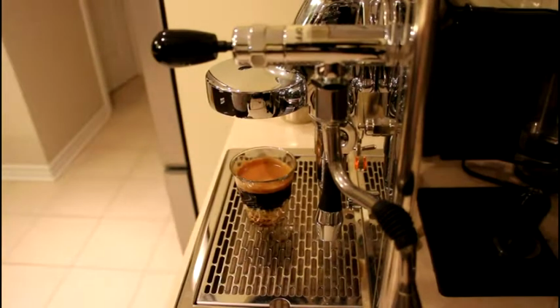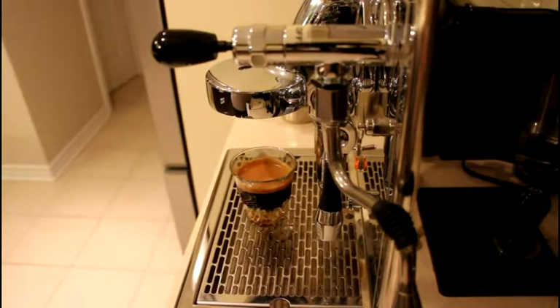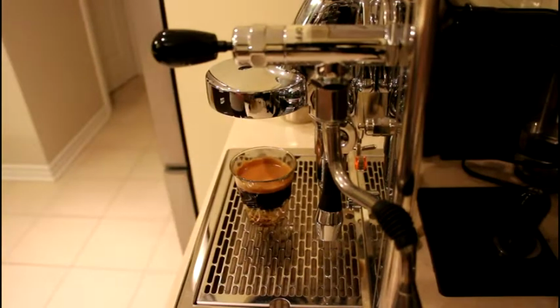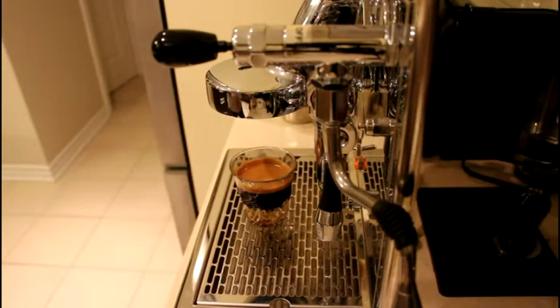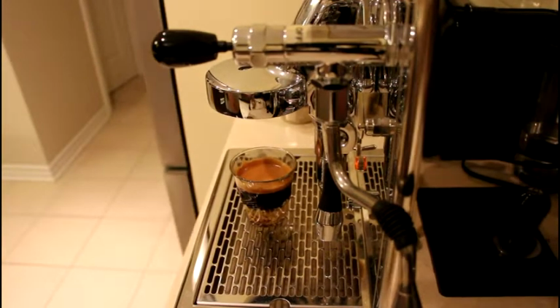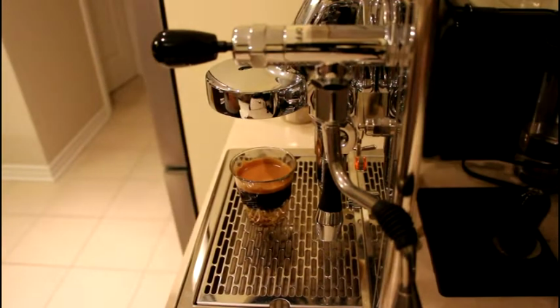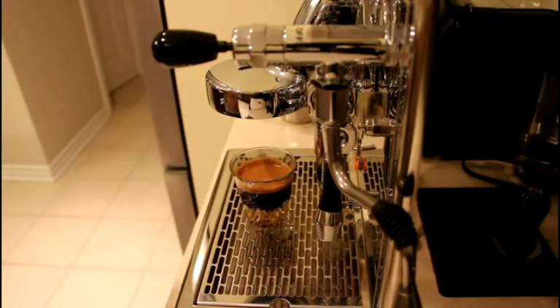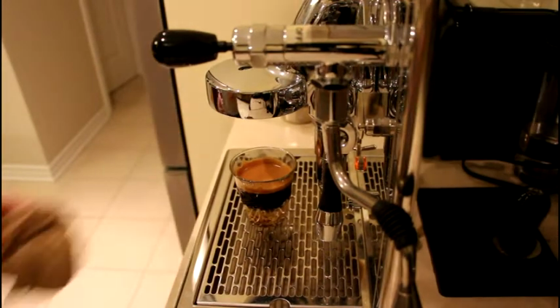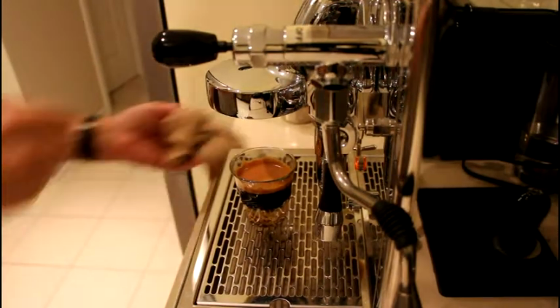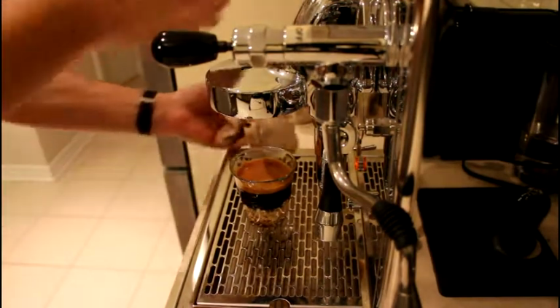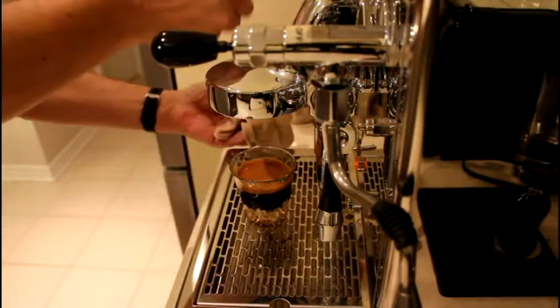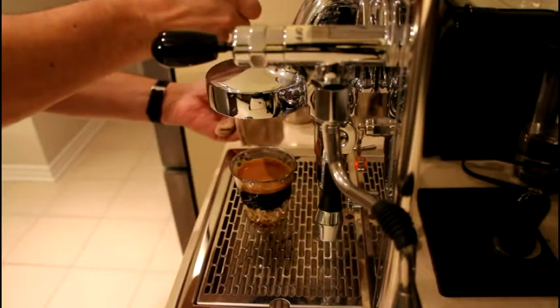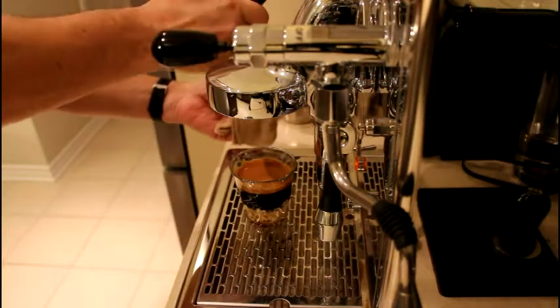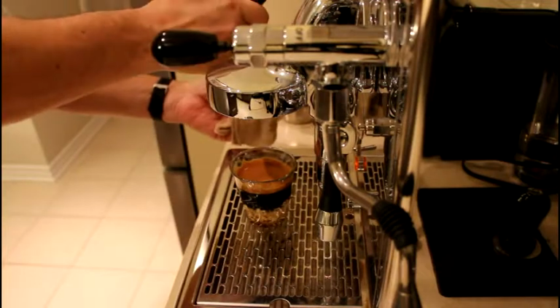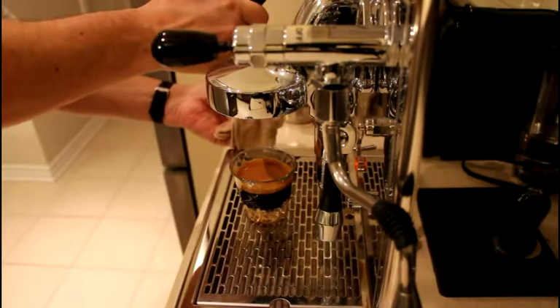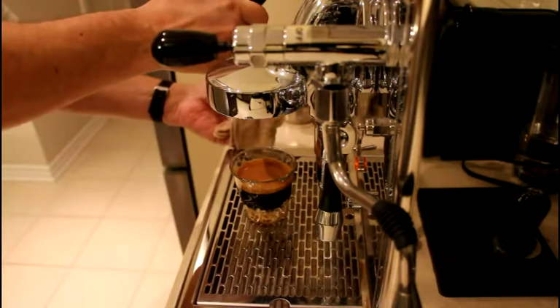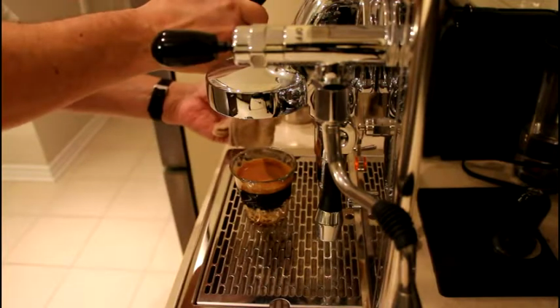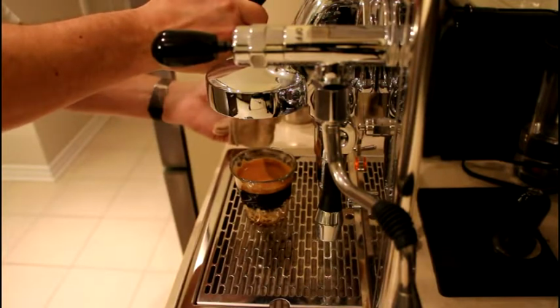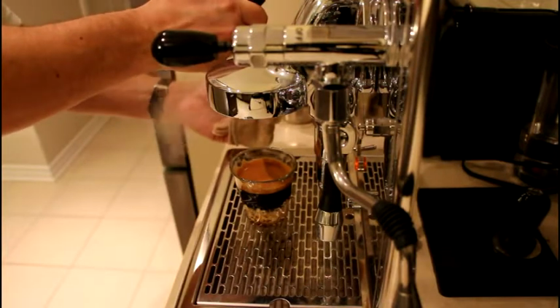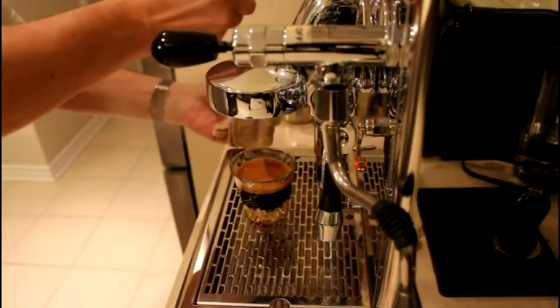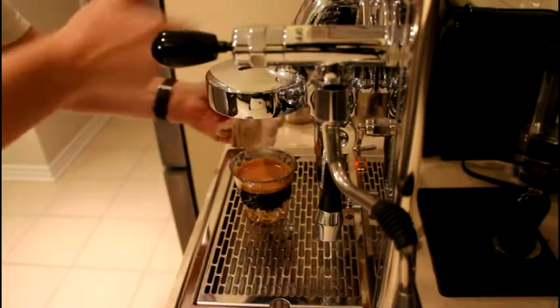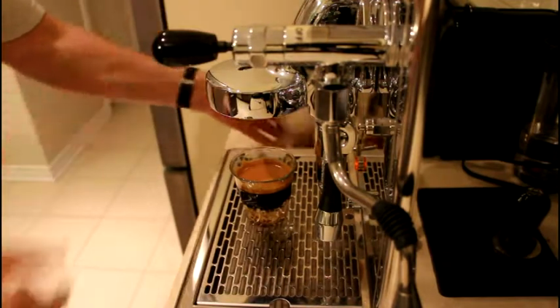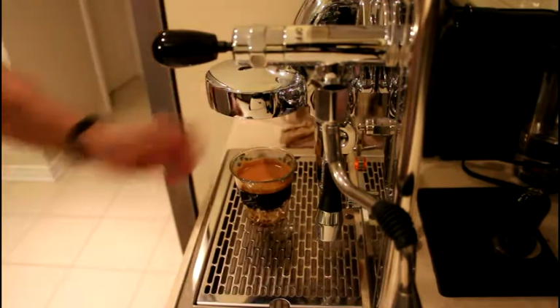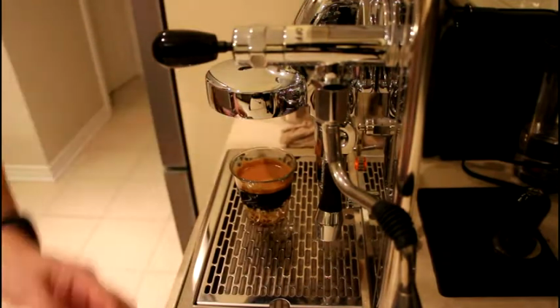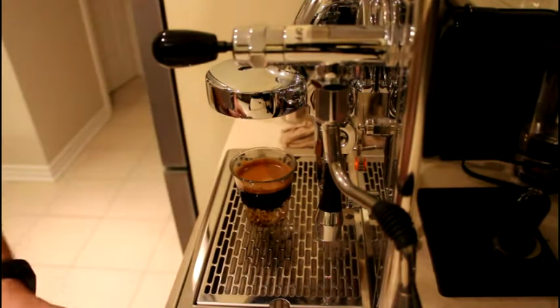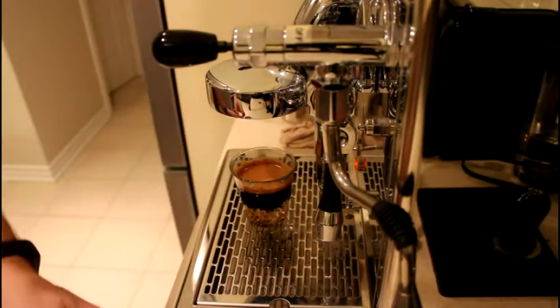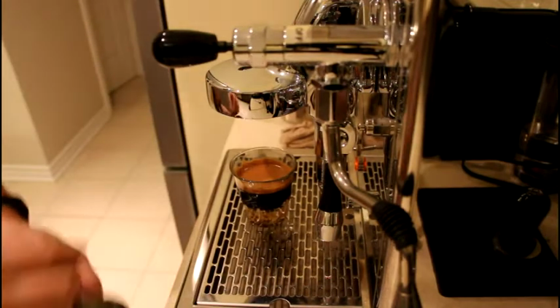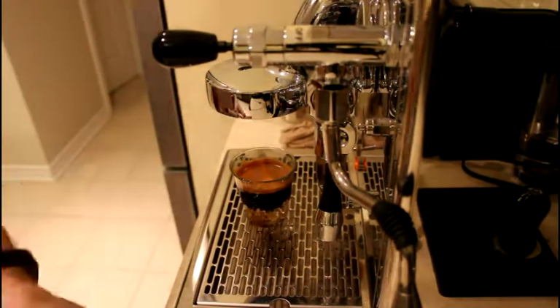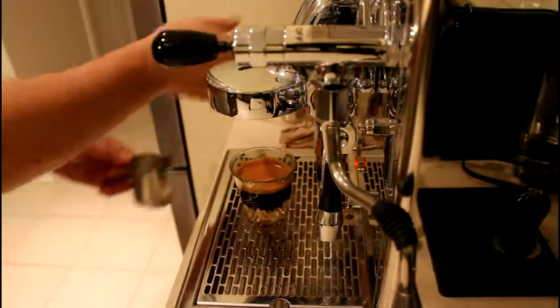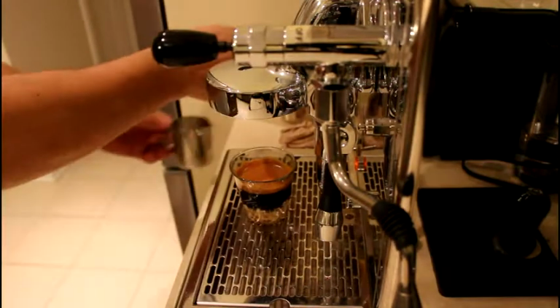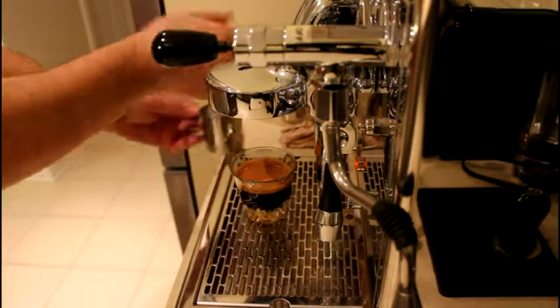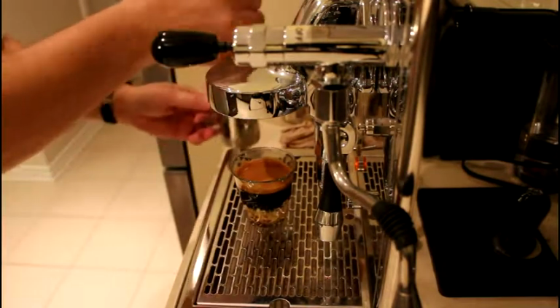Next step, we froth the milk as we do for a cappuccino — very fluffy.